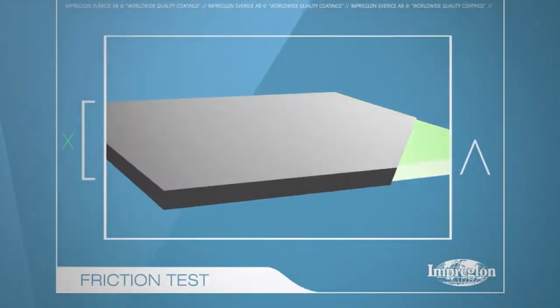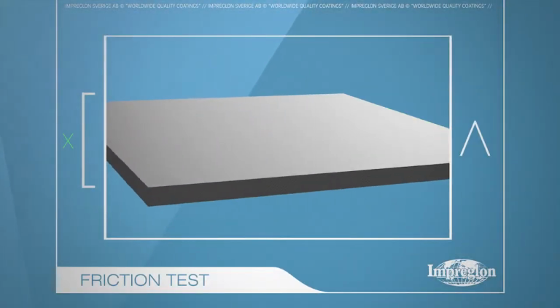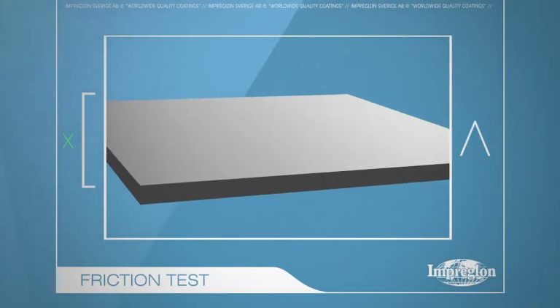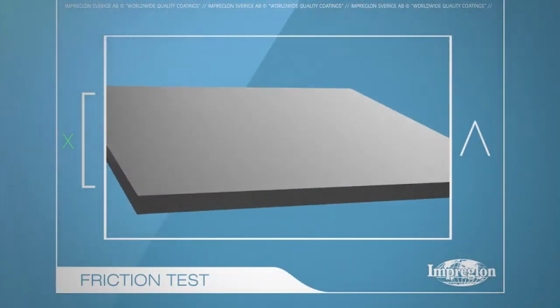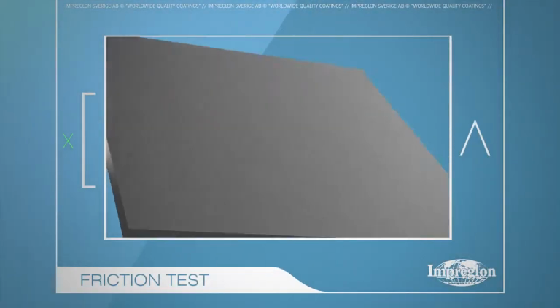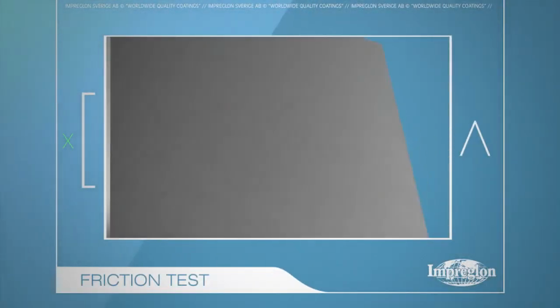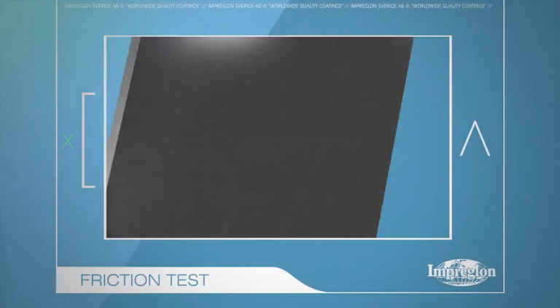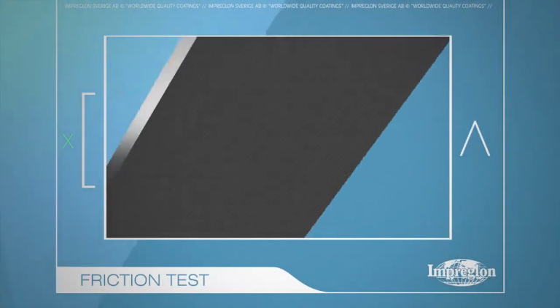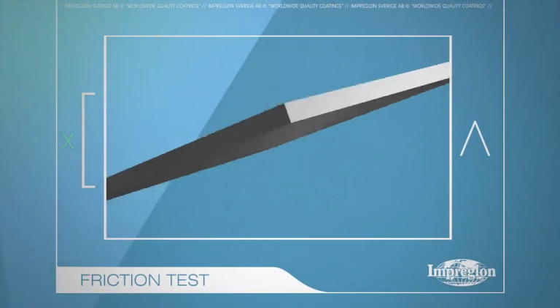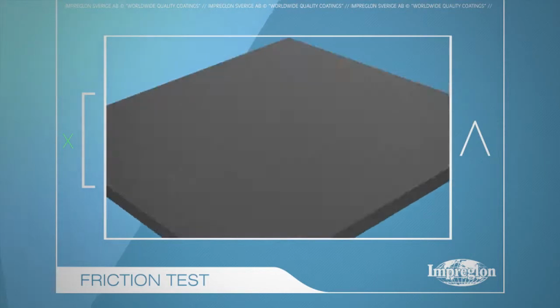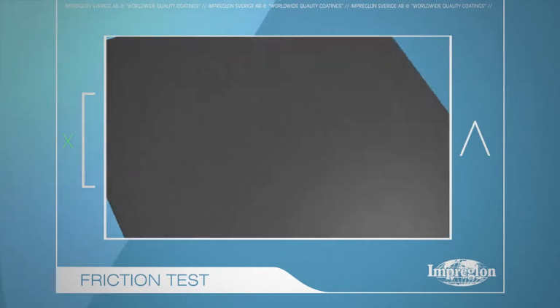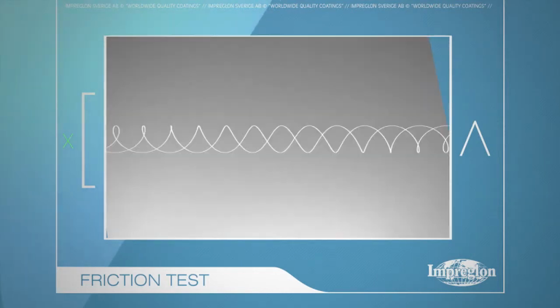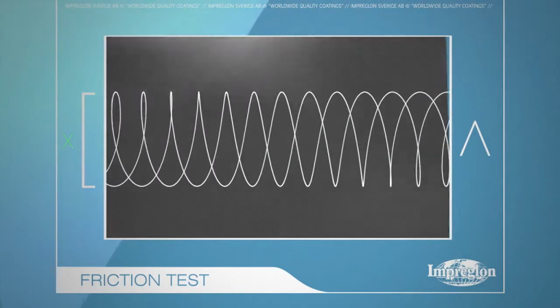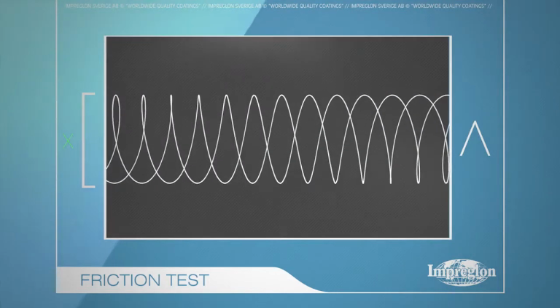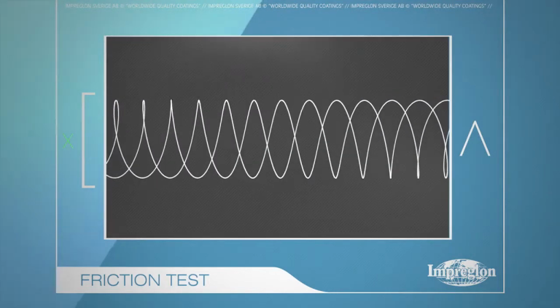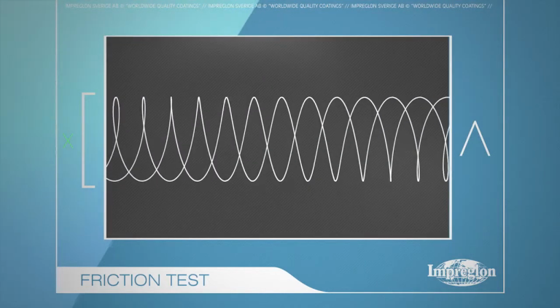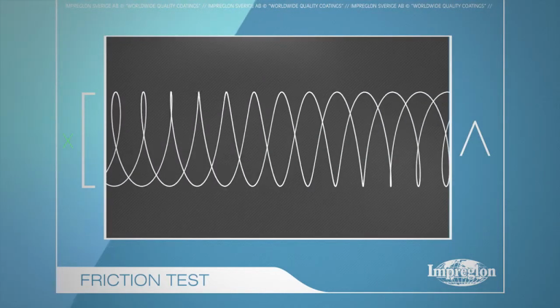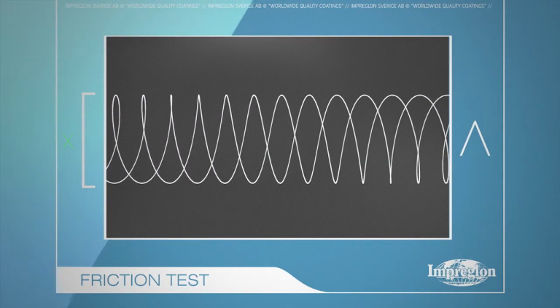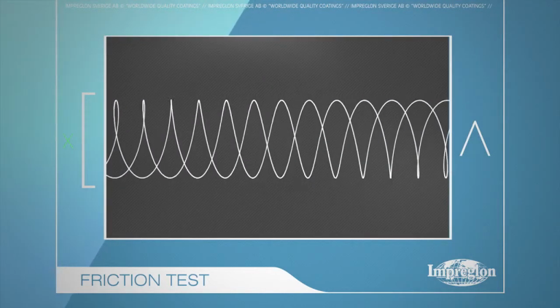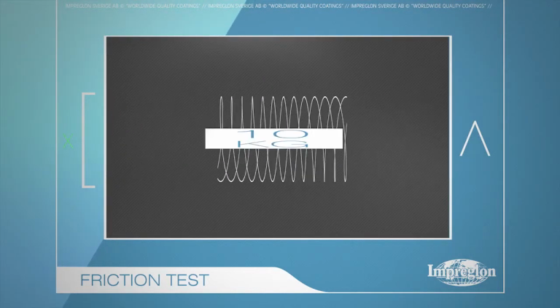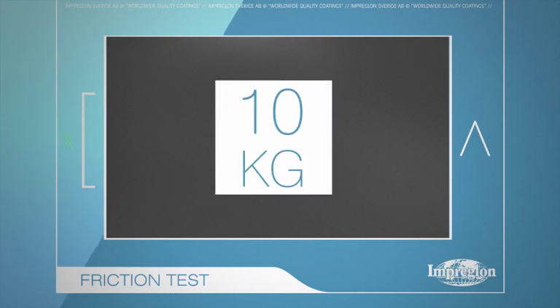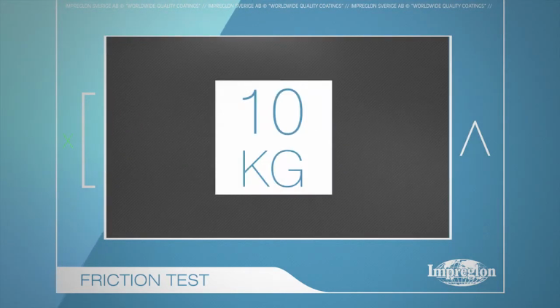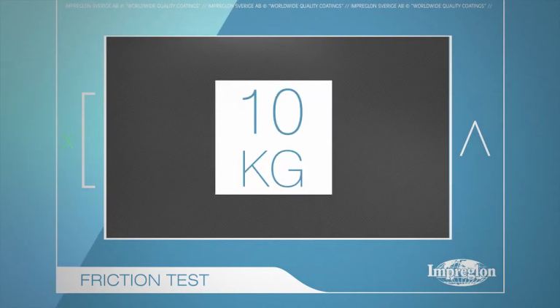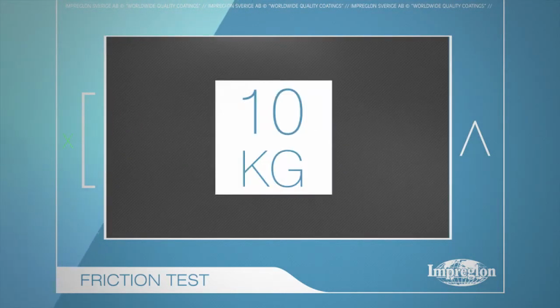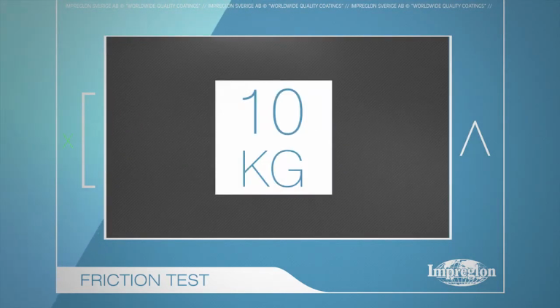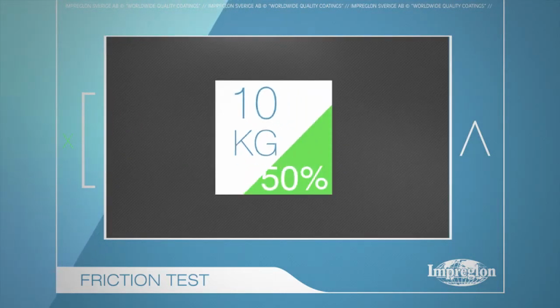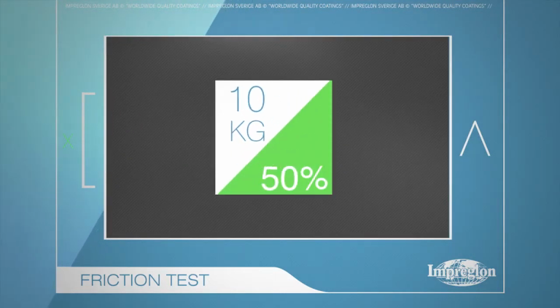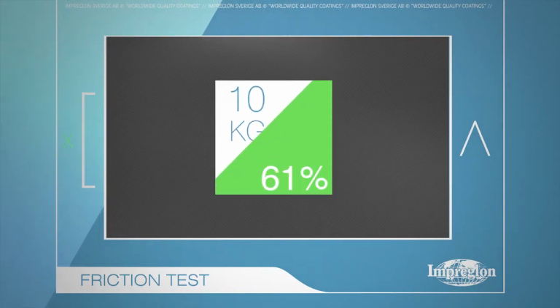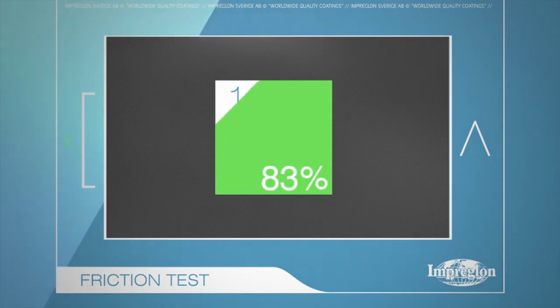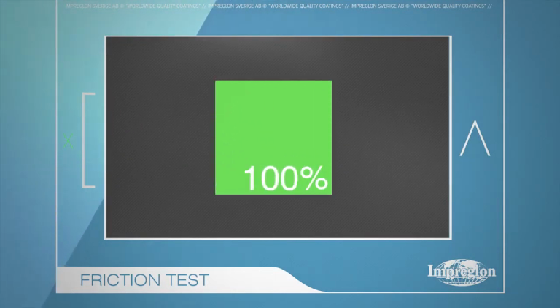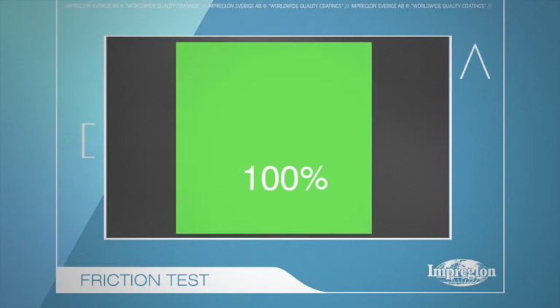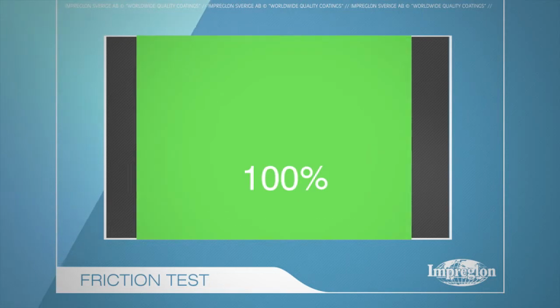With tungsten carbide on the plate, the traction is 10 kg — a 100% increase.